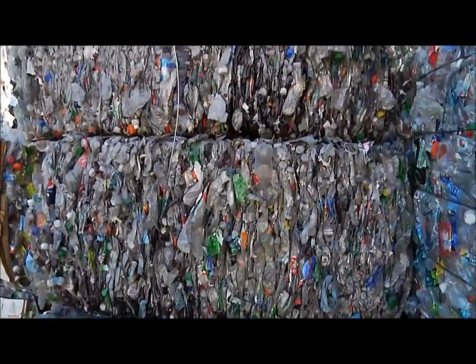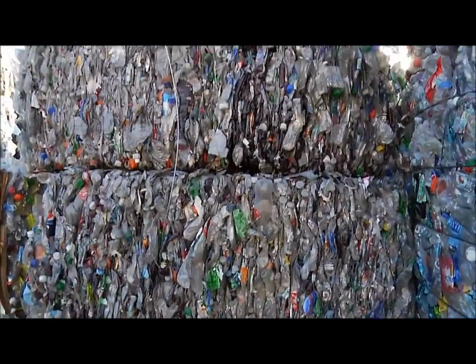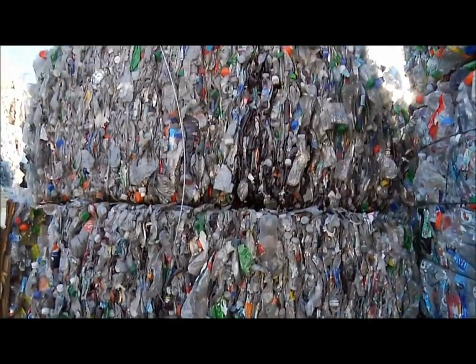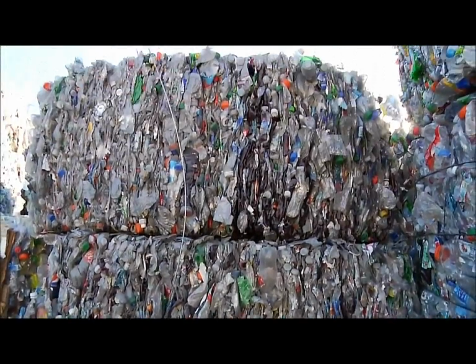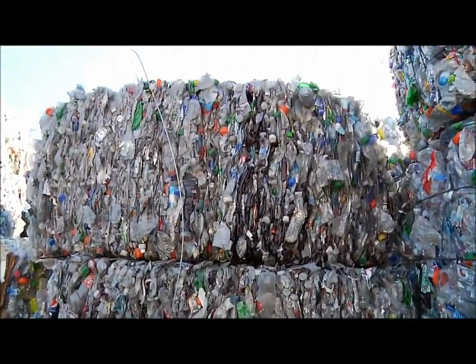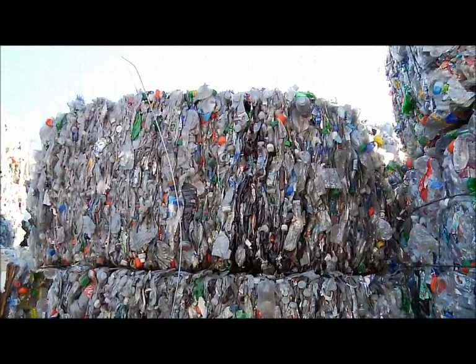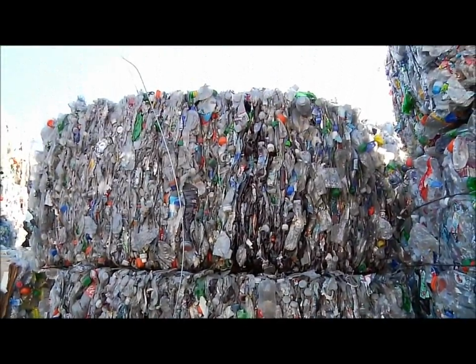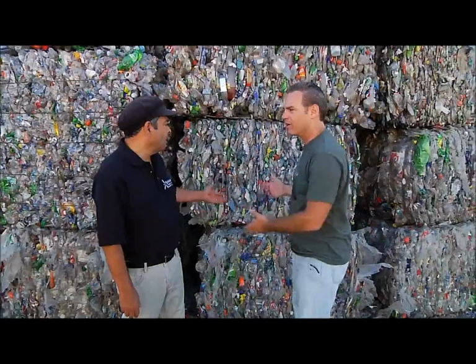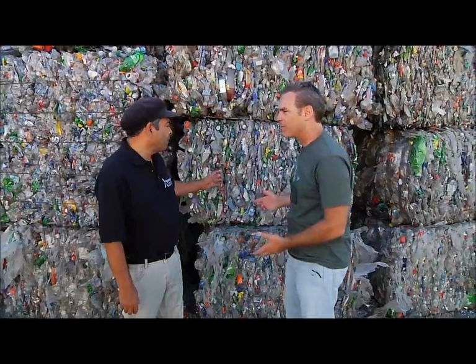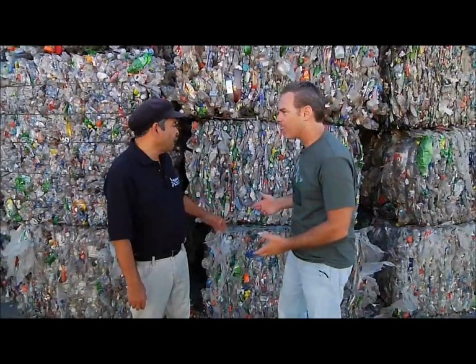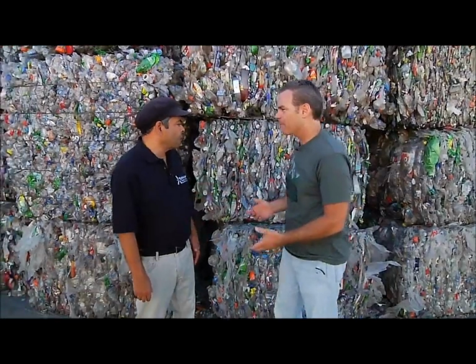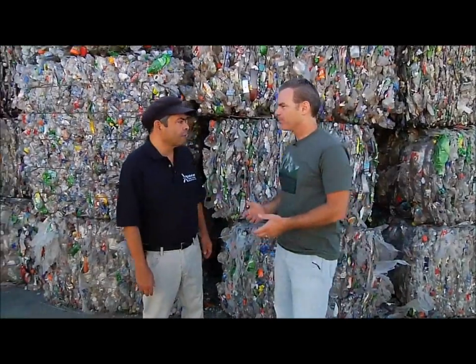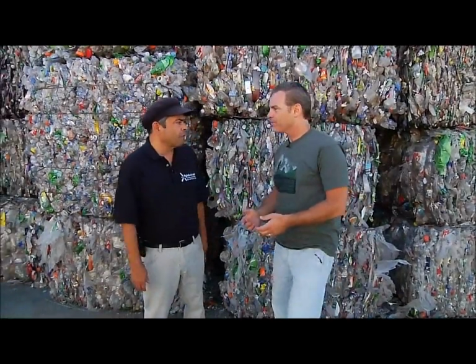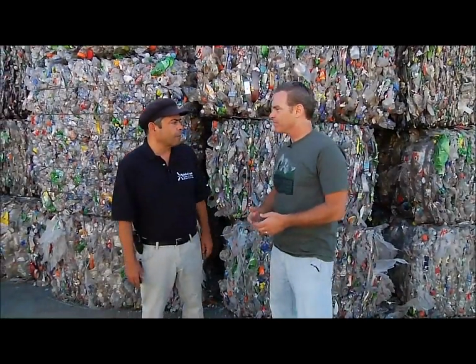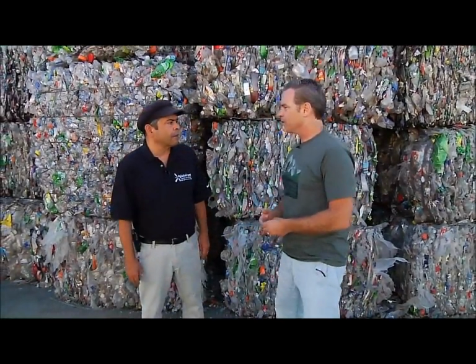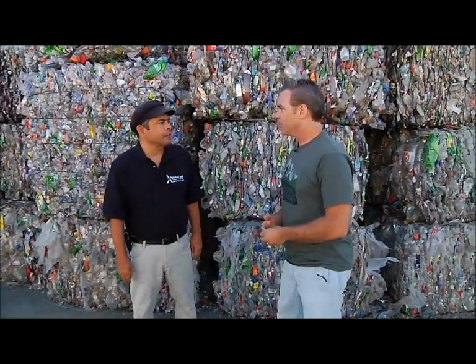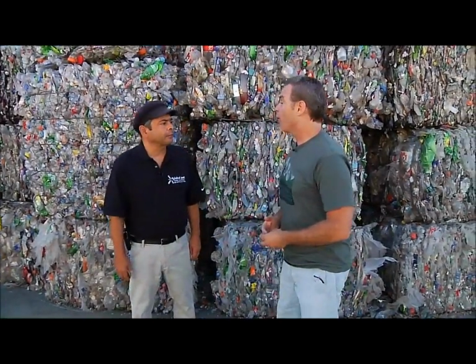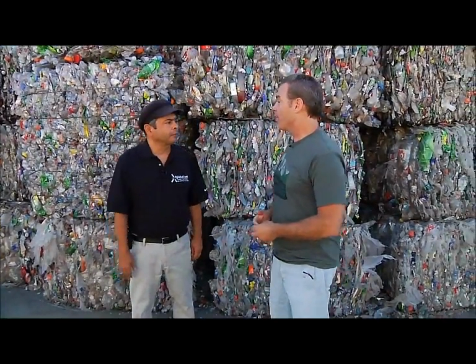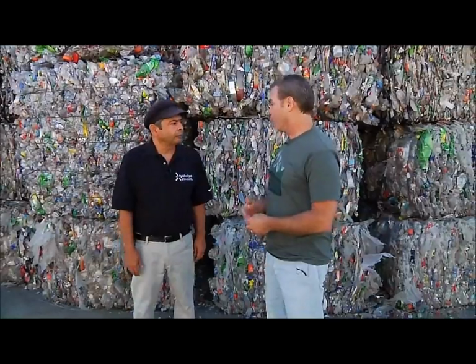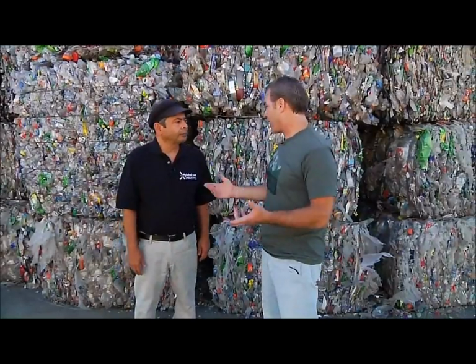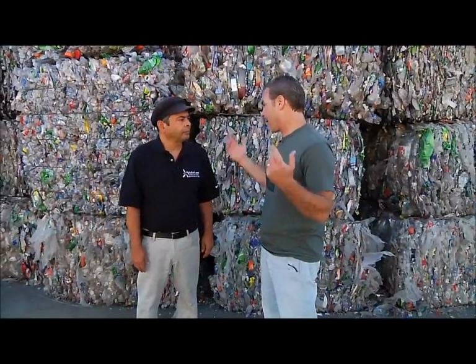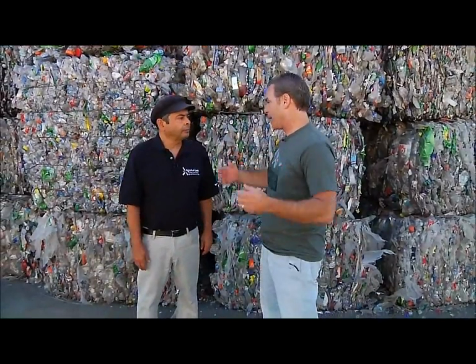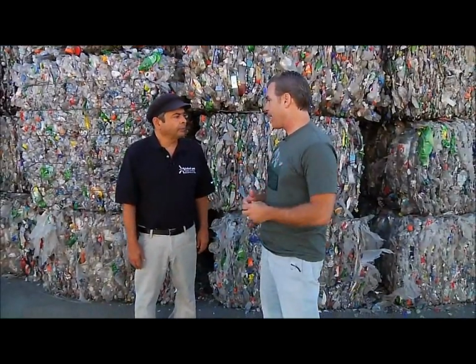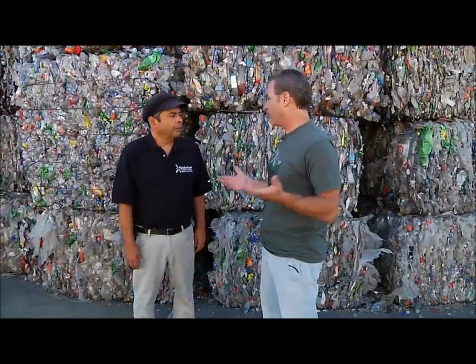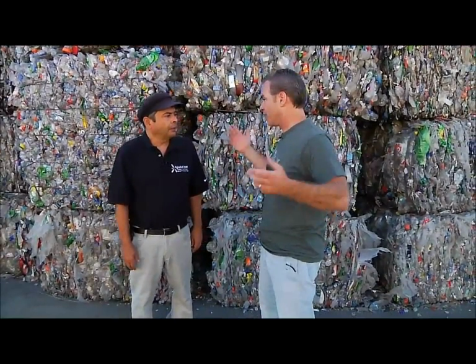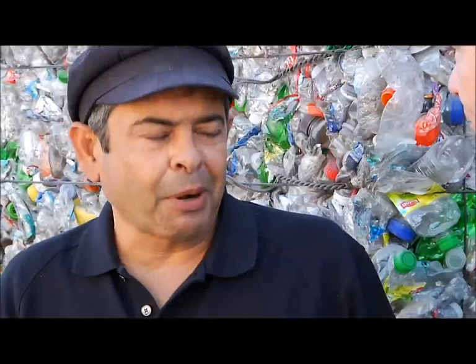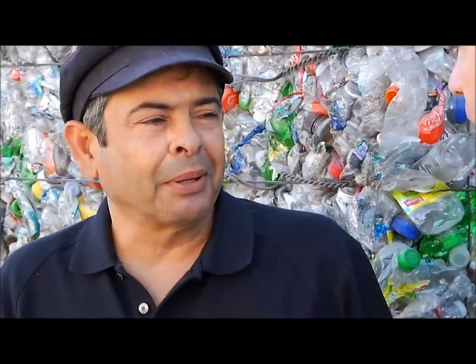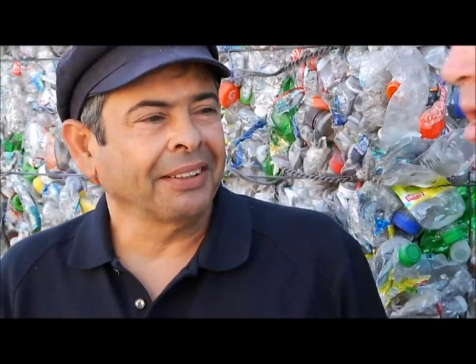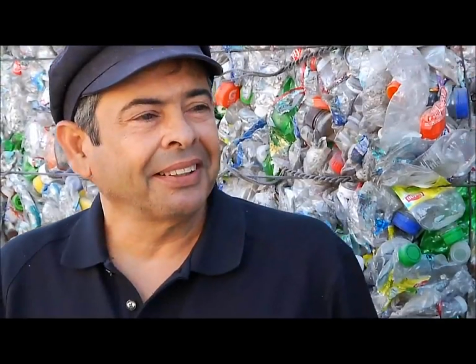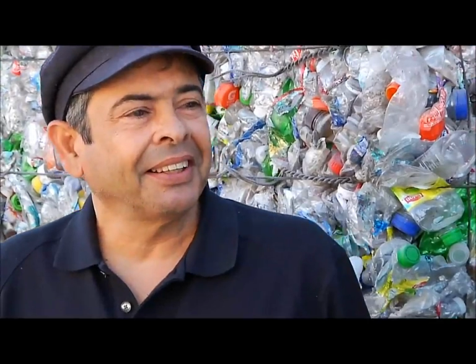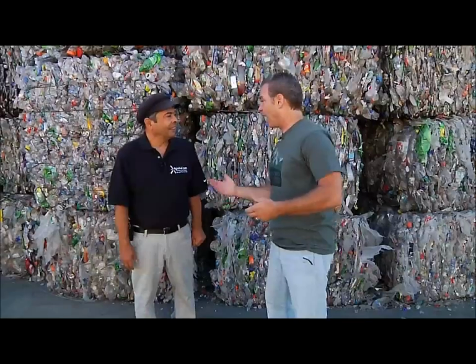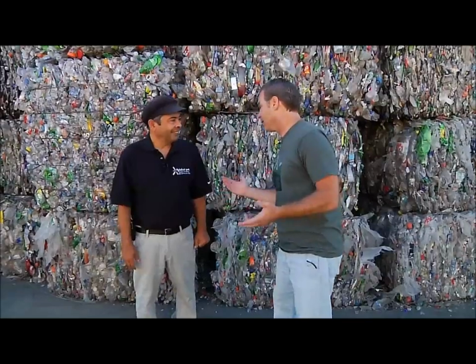How heavy are these? Each one of these? Probably an average of 1,200 pounds. 1,200 pounds — you and I could probably pick a couple of these up. Probably not.